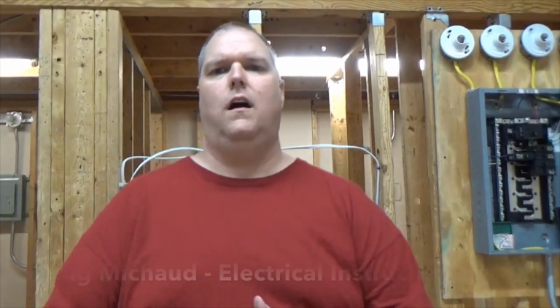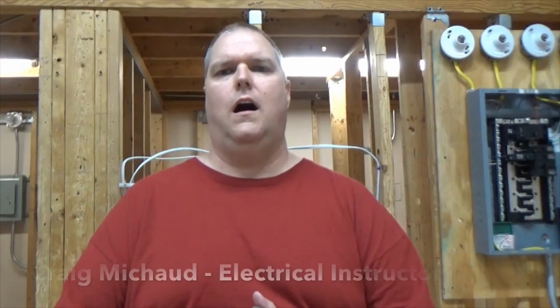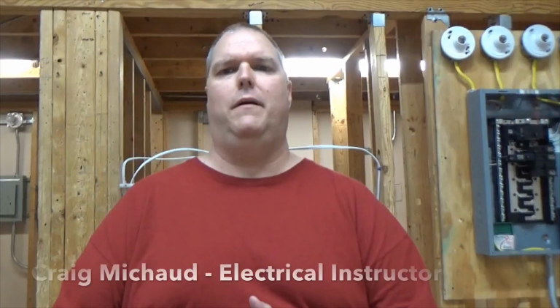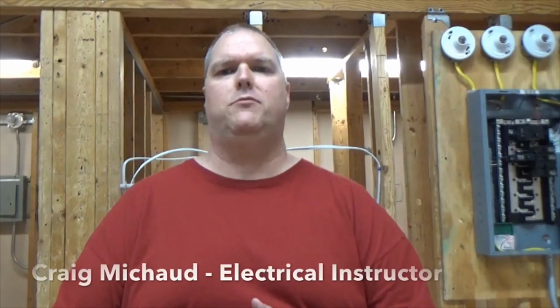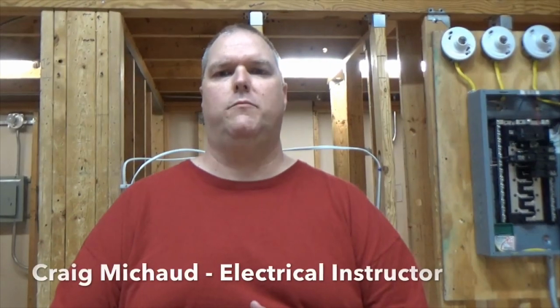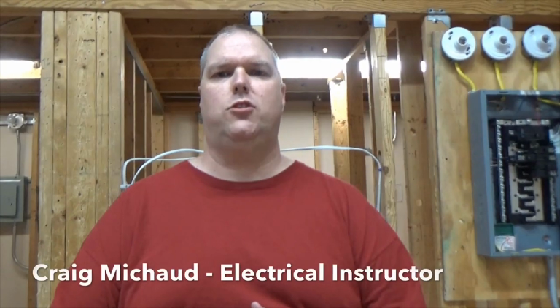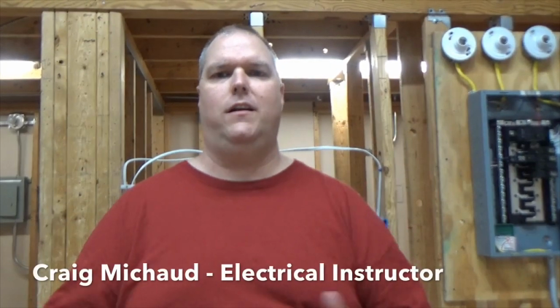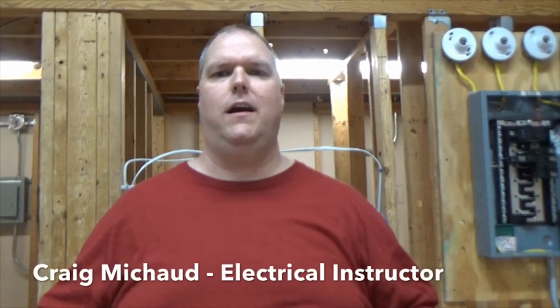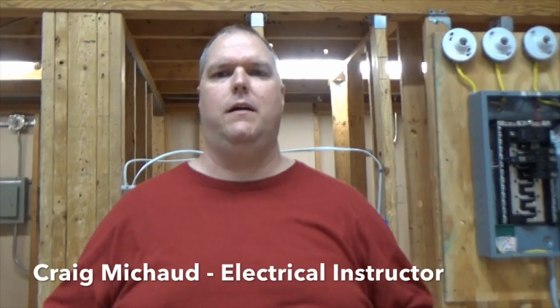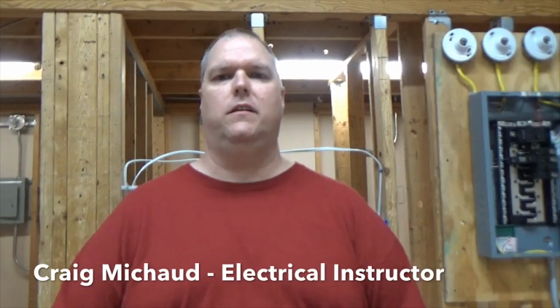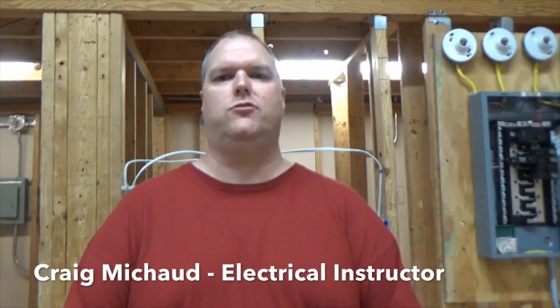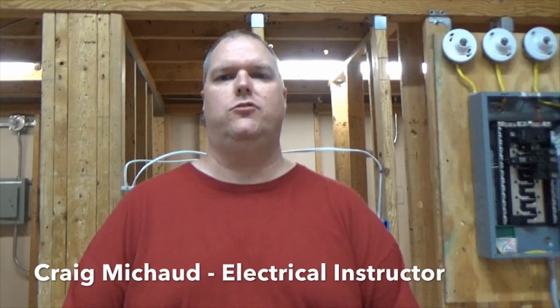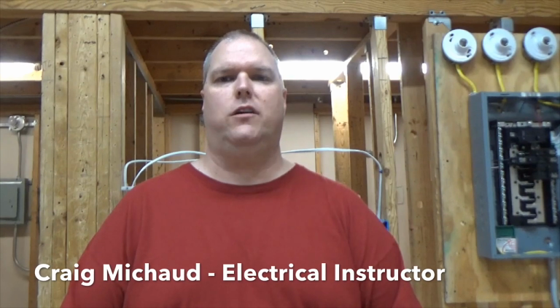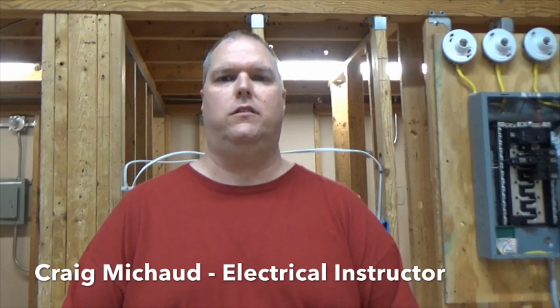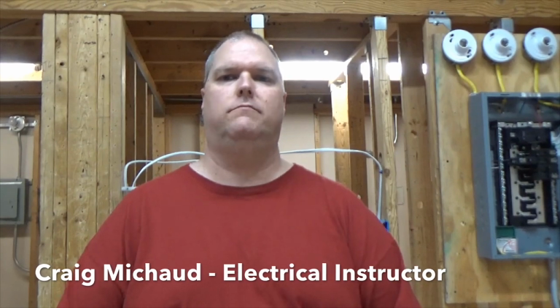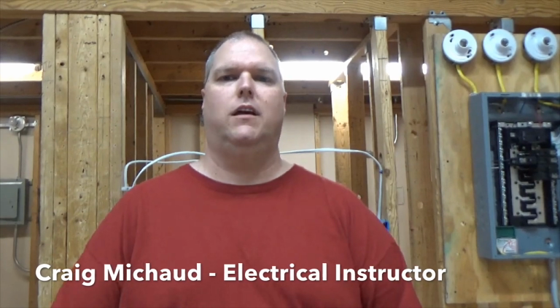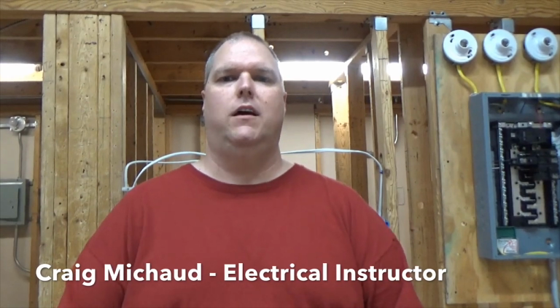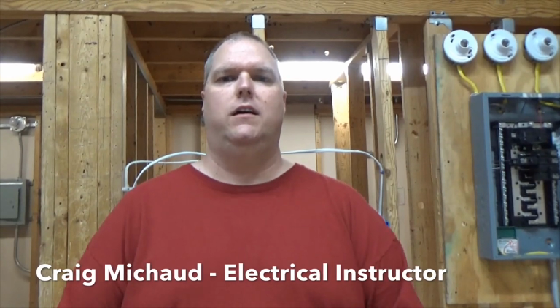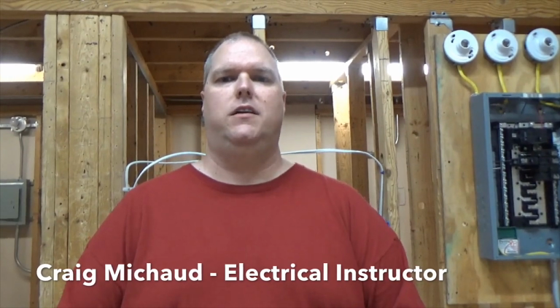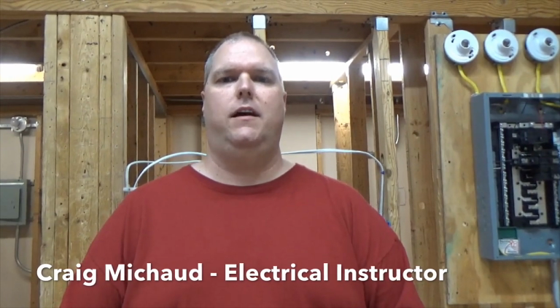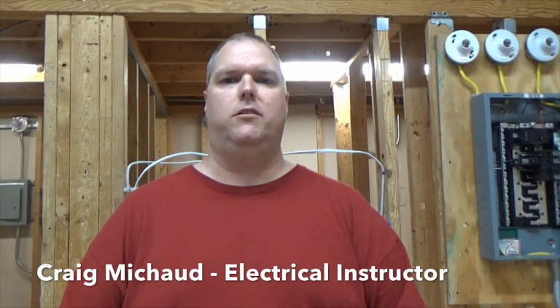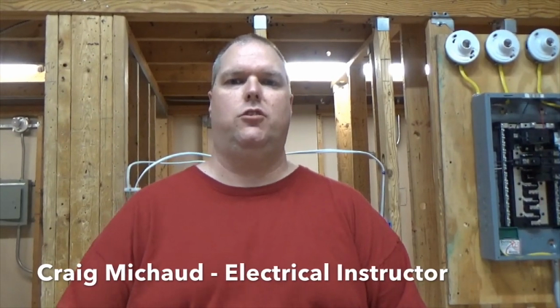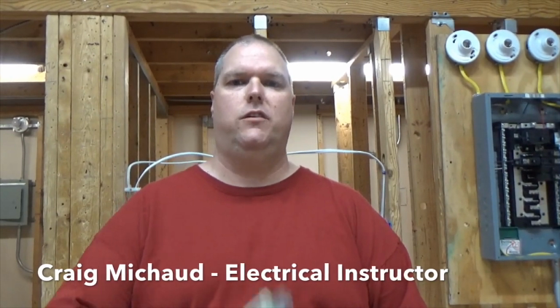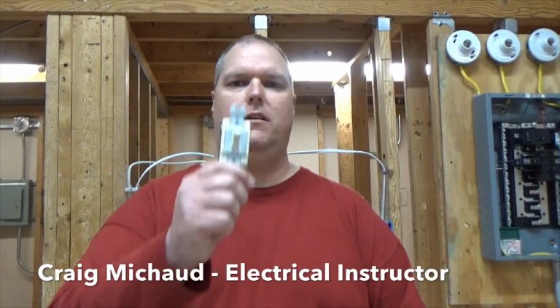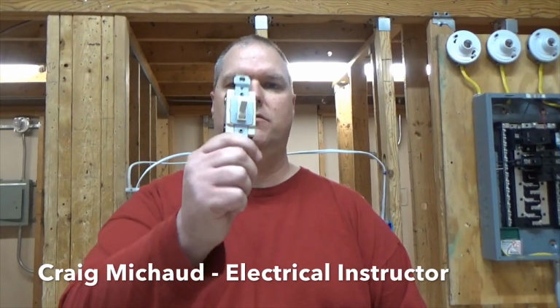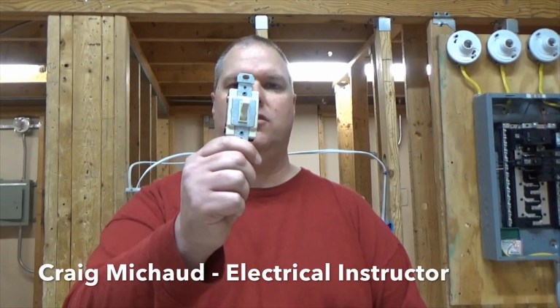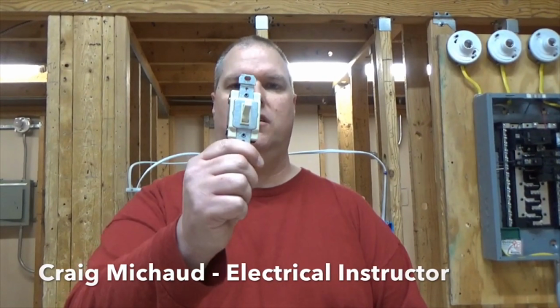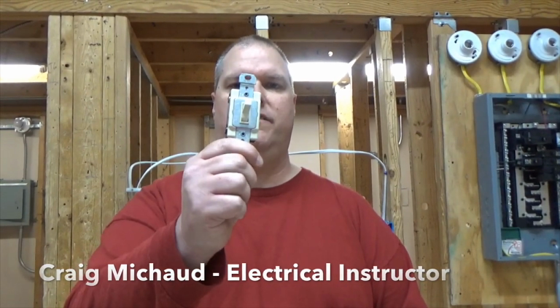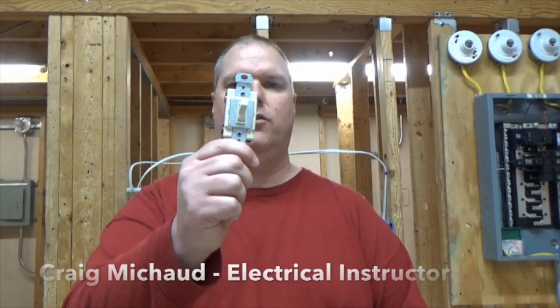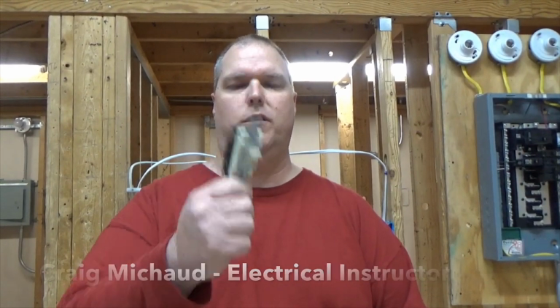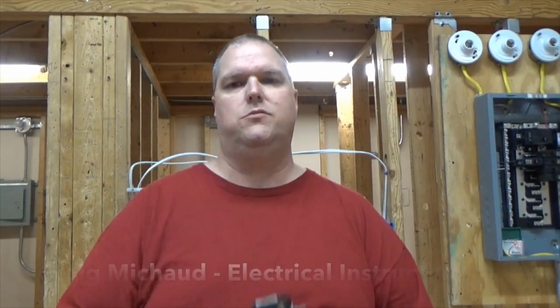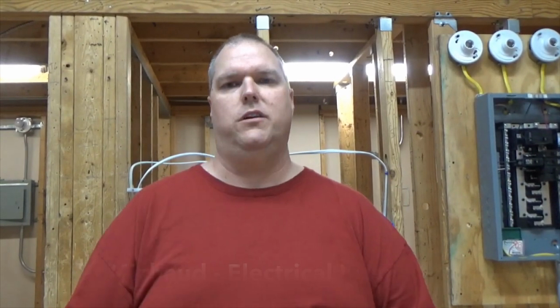Hi, my name is Craig Michaud and I am the electrical instructor. Today I'm going to show you how to install a four-way switch.